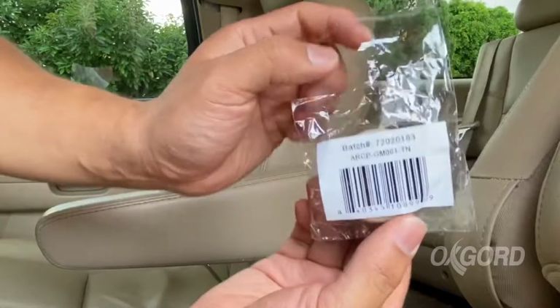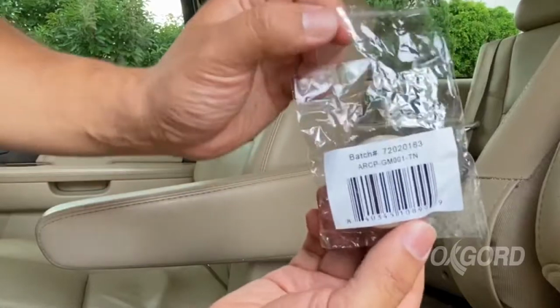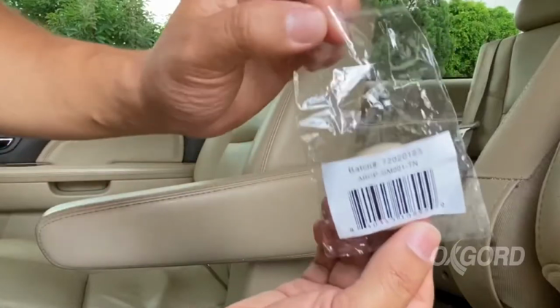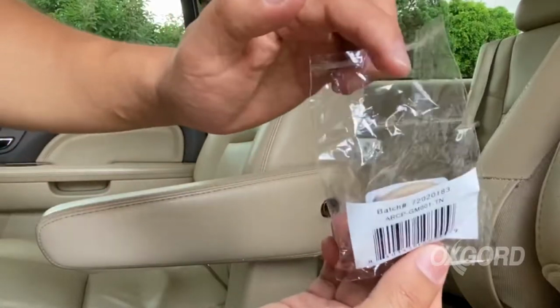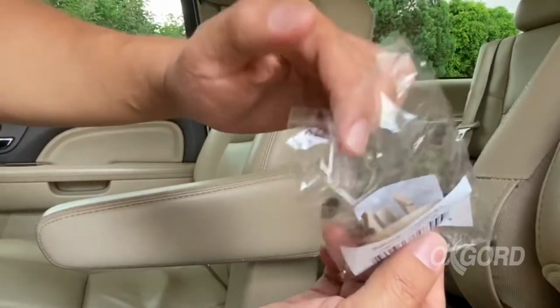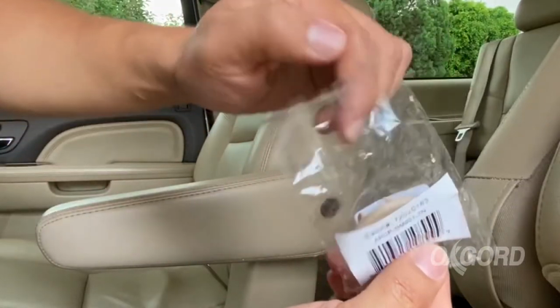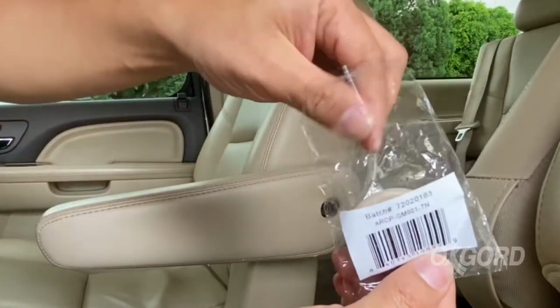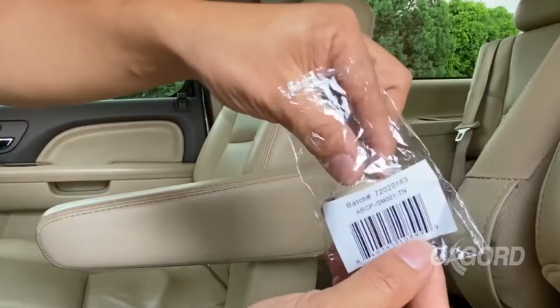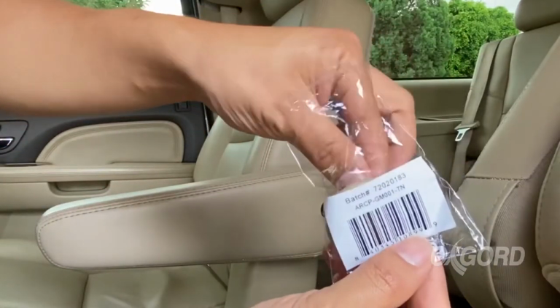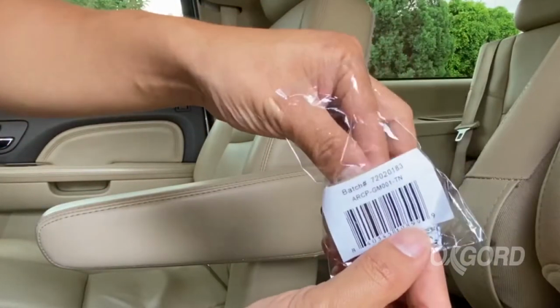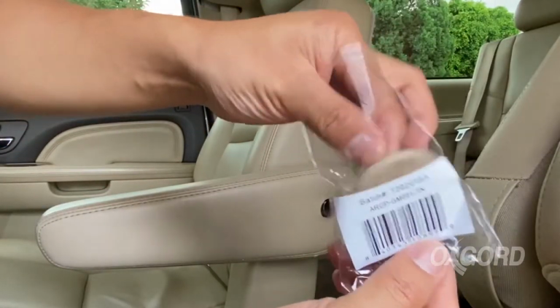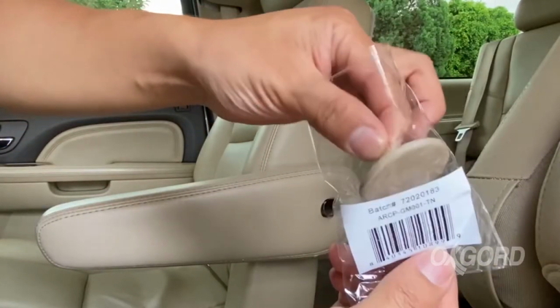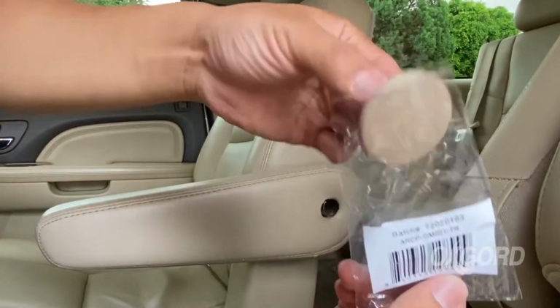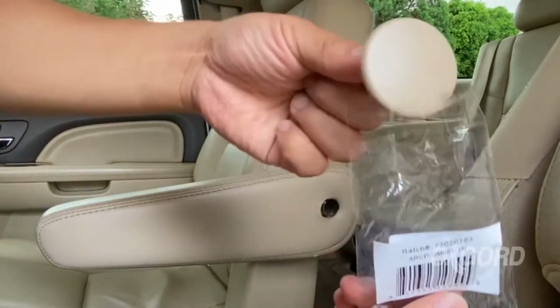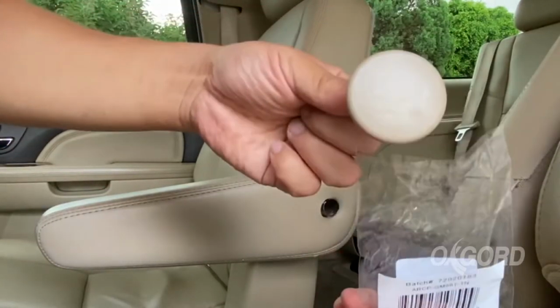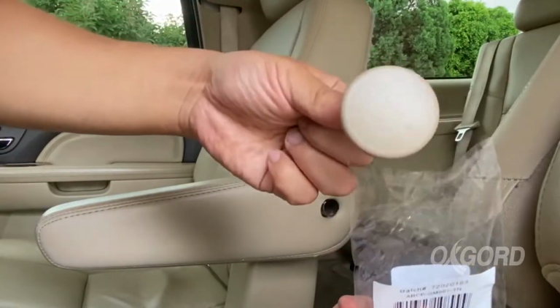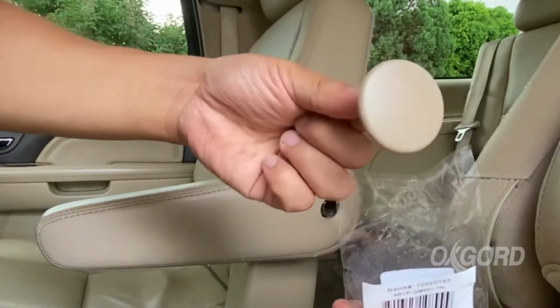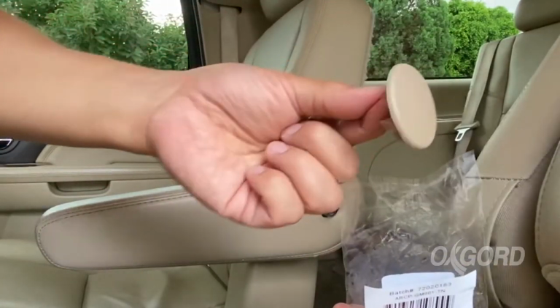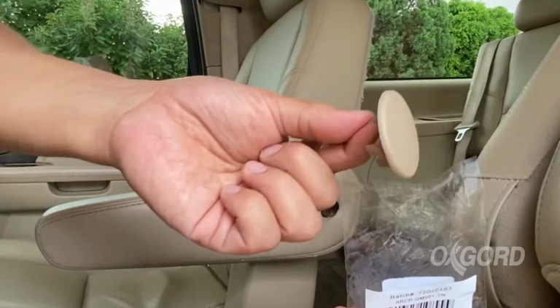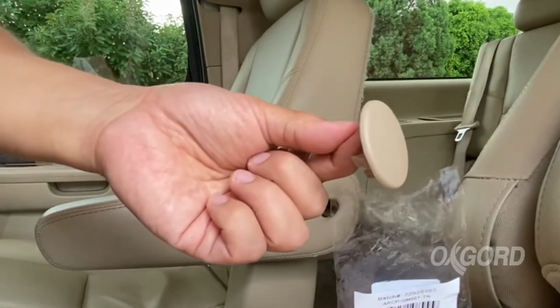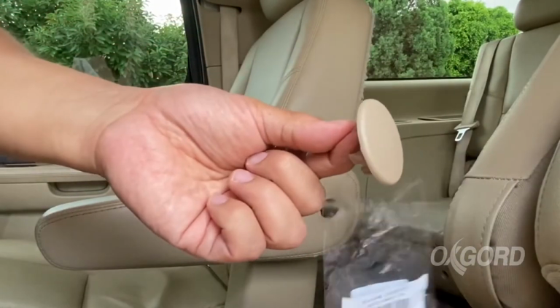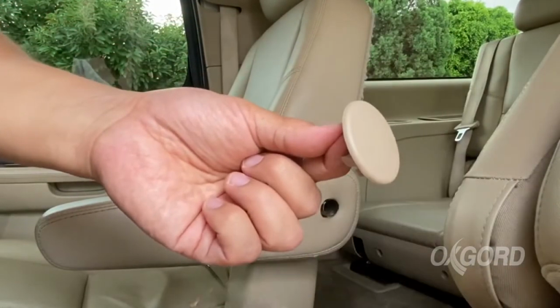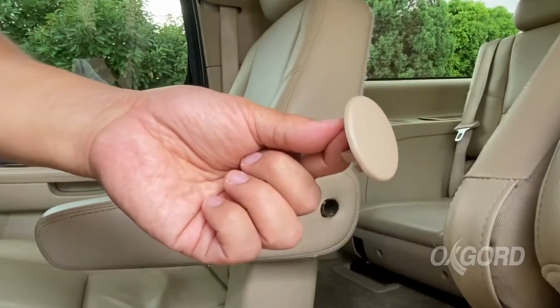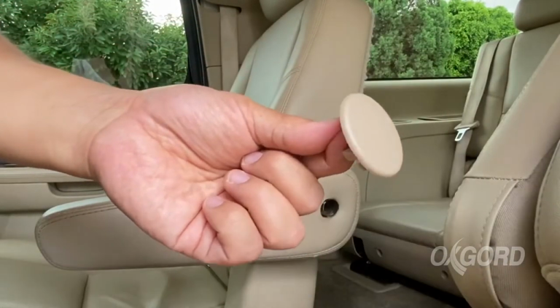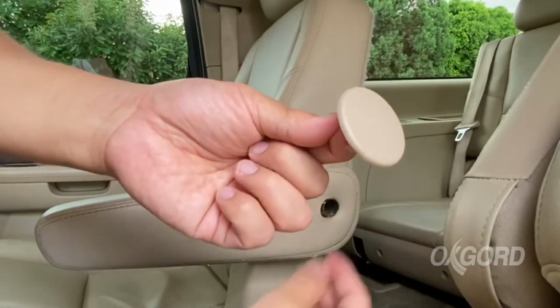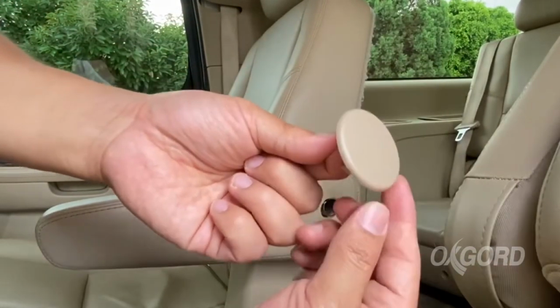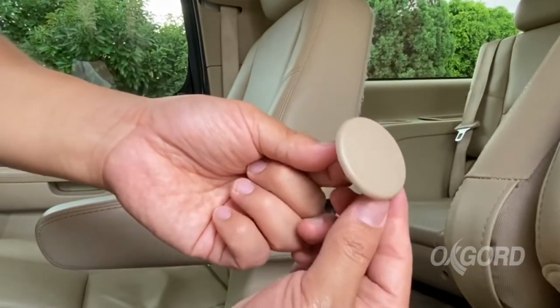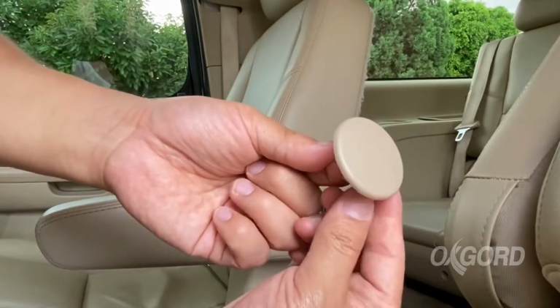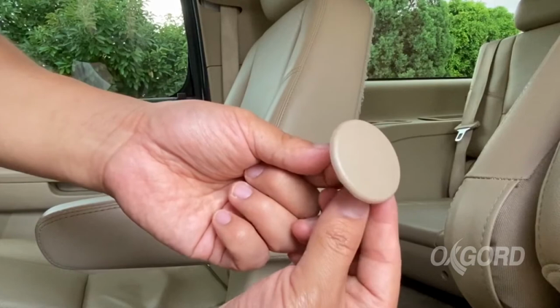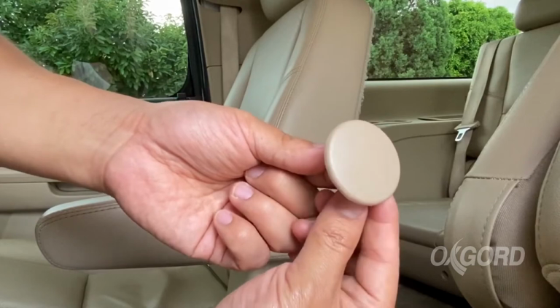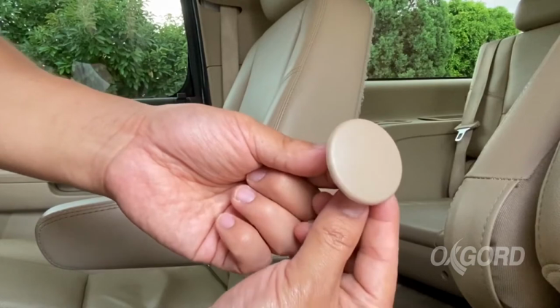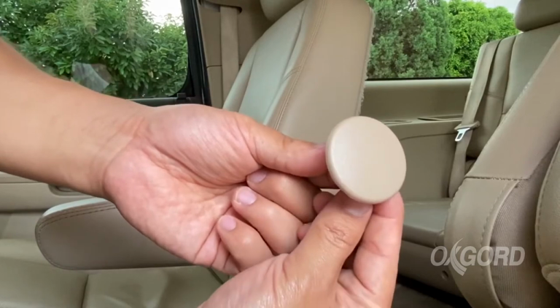Hey everybody, it's Bill Conference. What I'm going to show you today is armrest caps. These are for GM vehicles. As you can see, these are extremely durable.